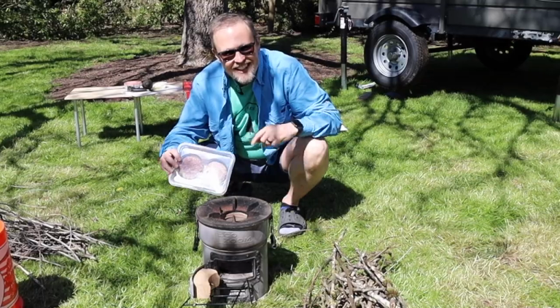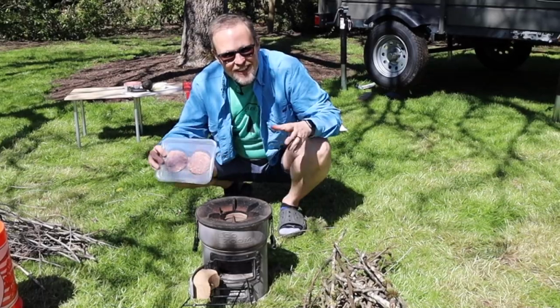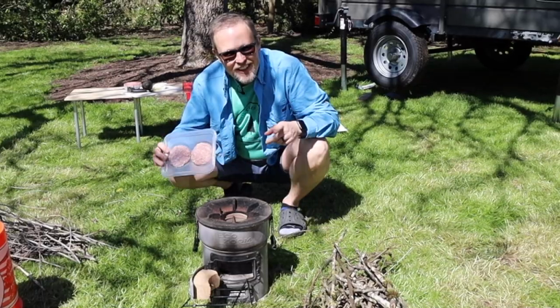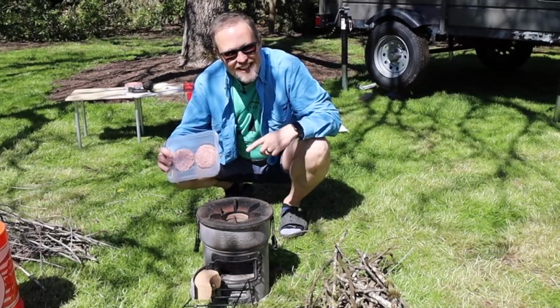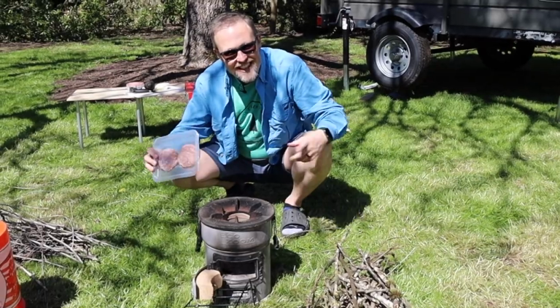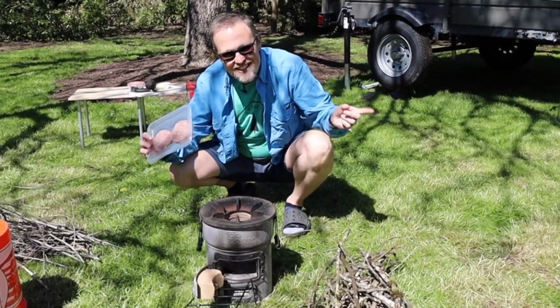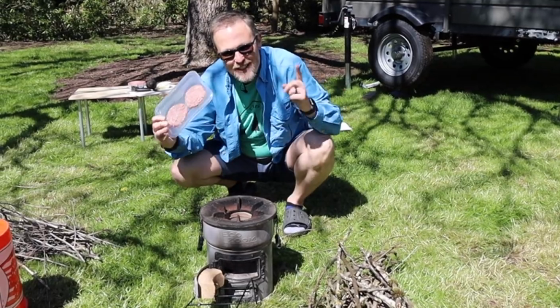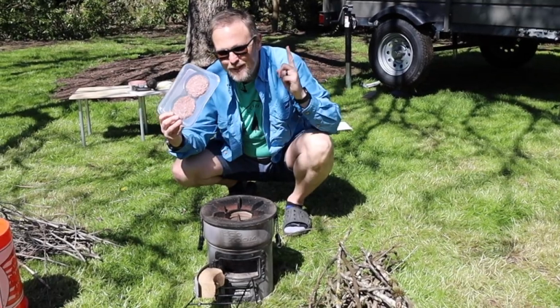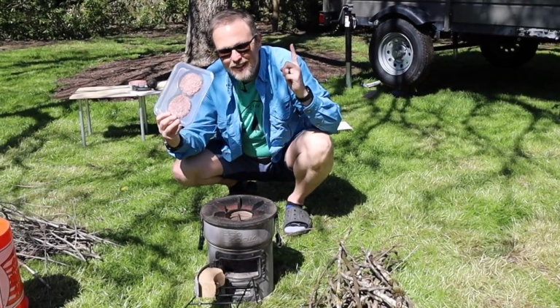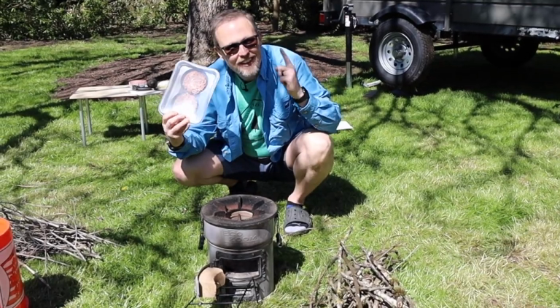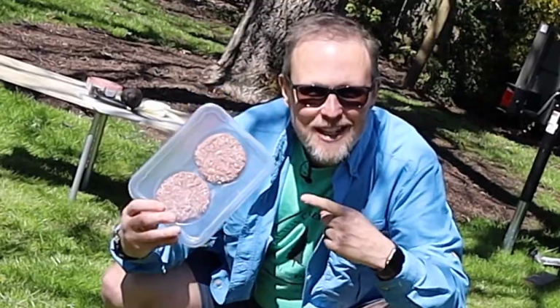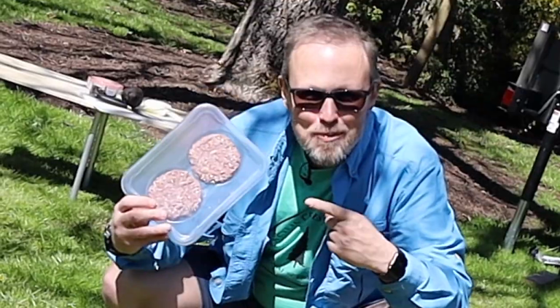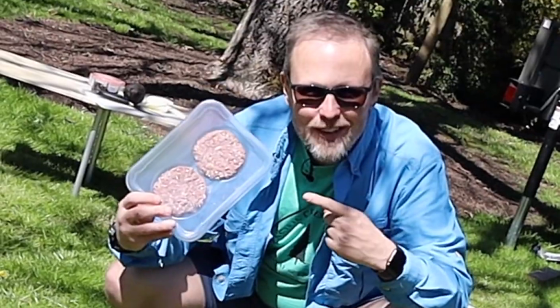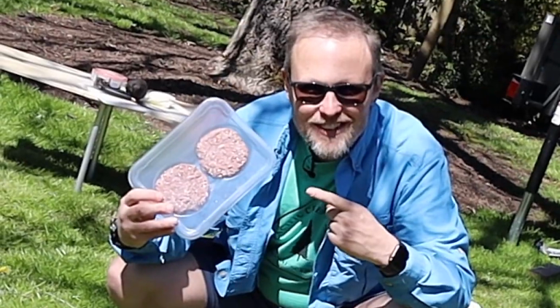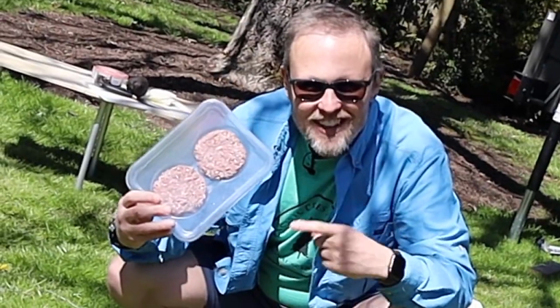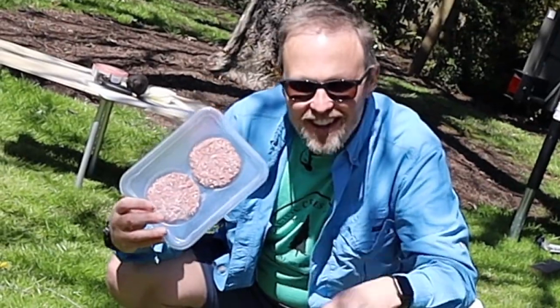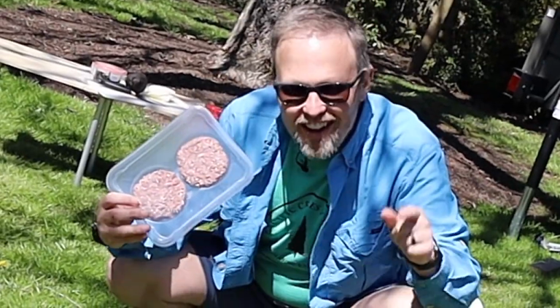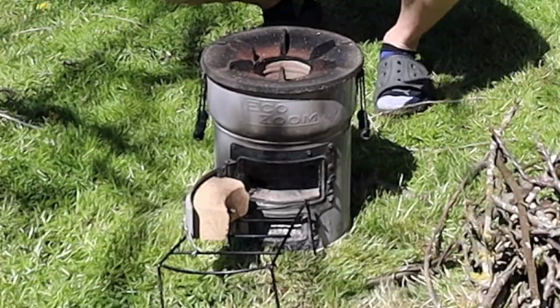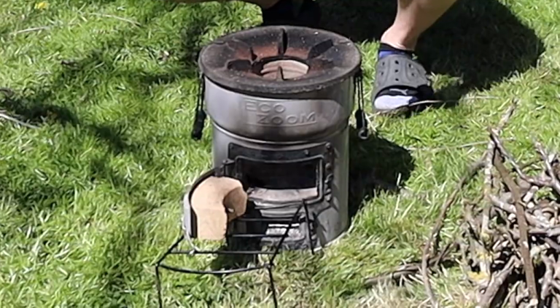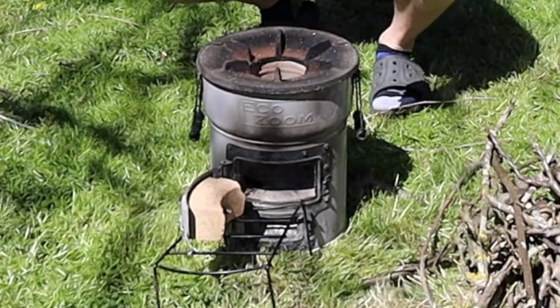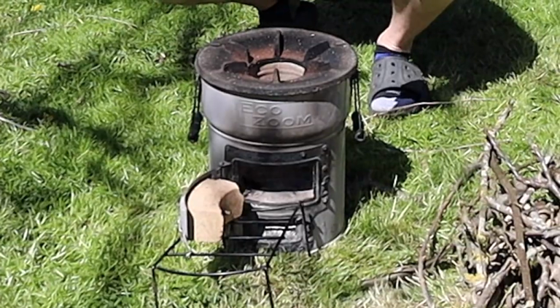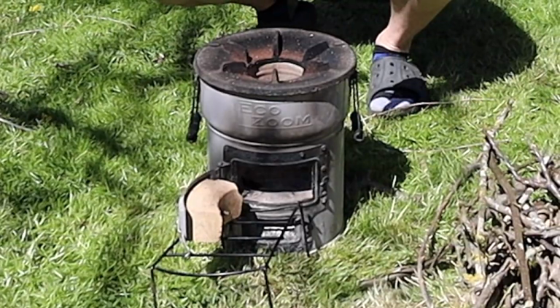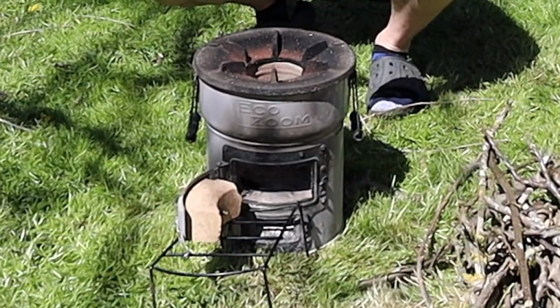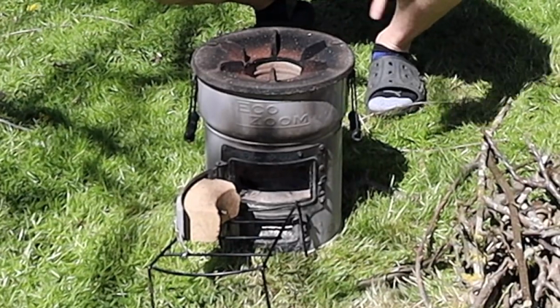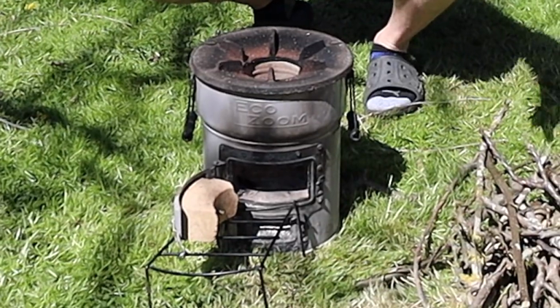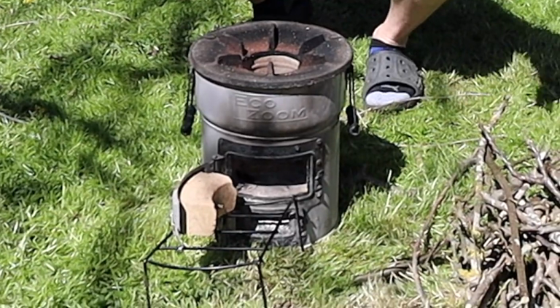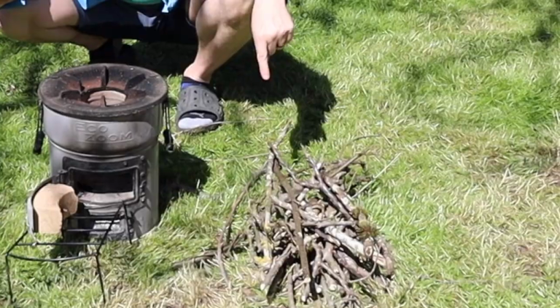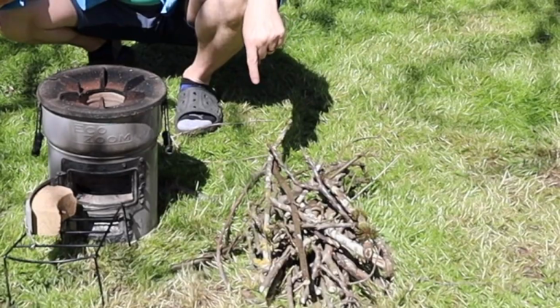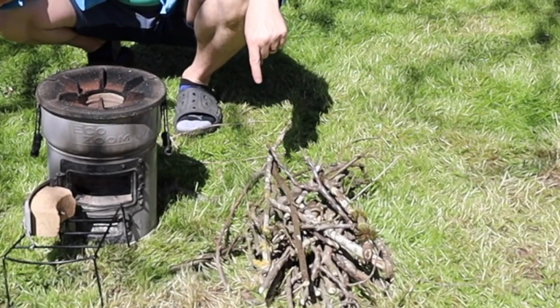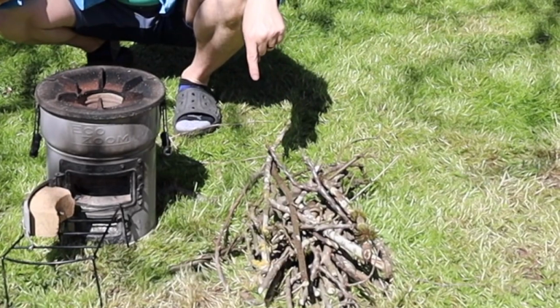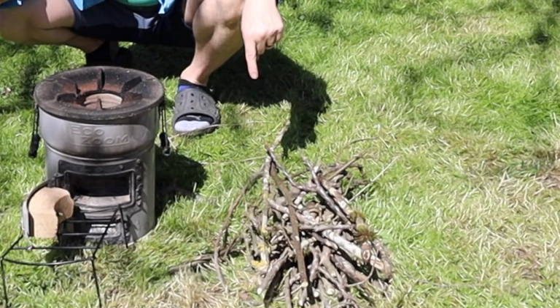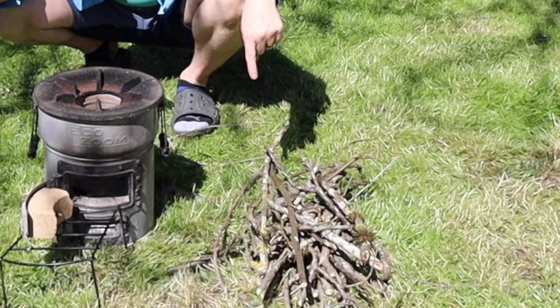Today we're going to test to see if we can cook these burgers on this rocket stove with this pile of sticks.